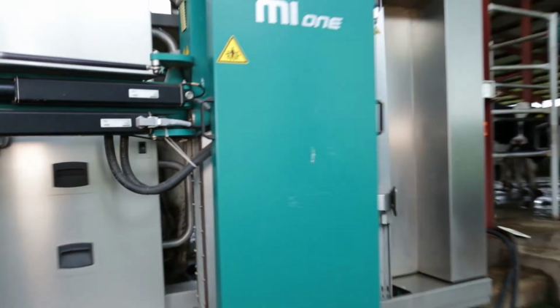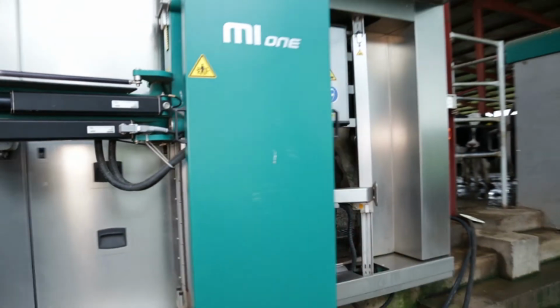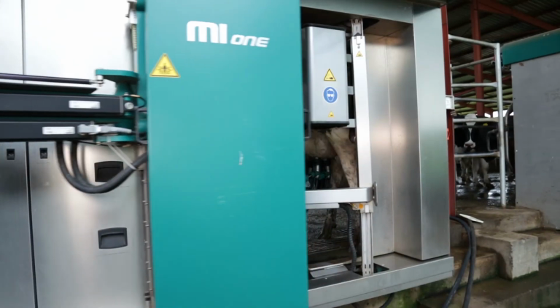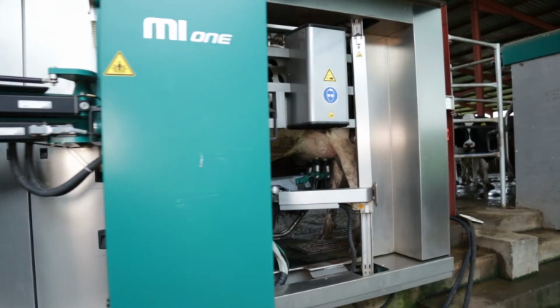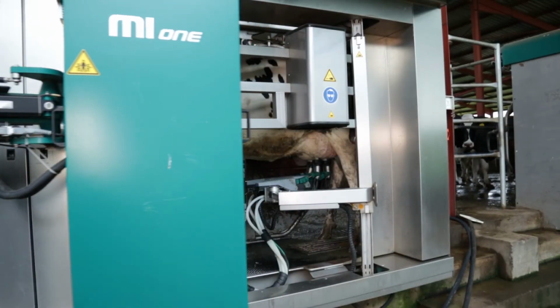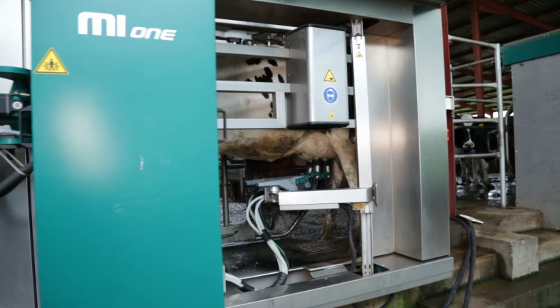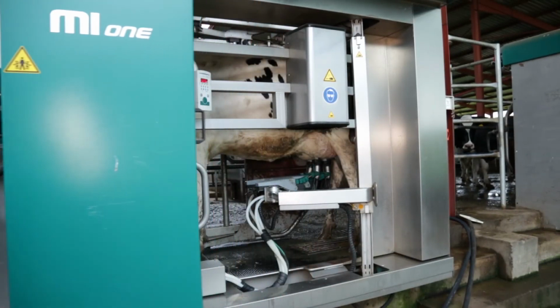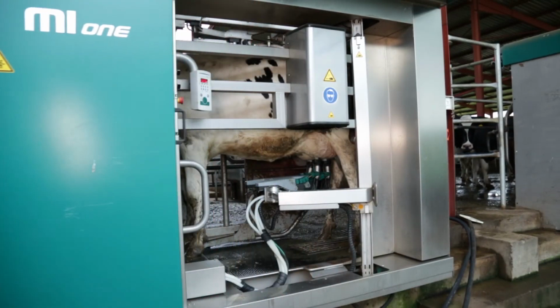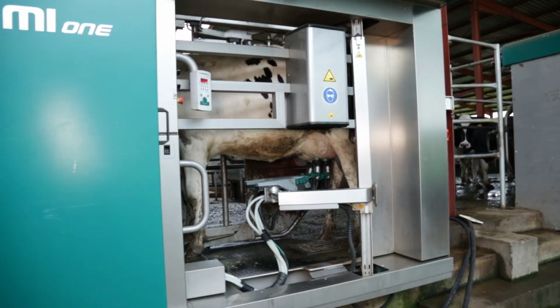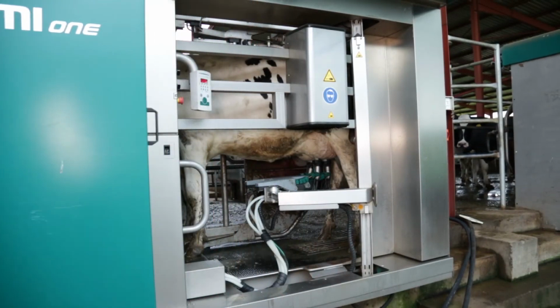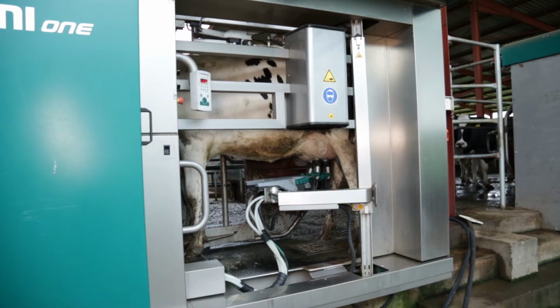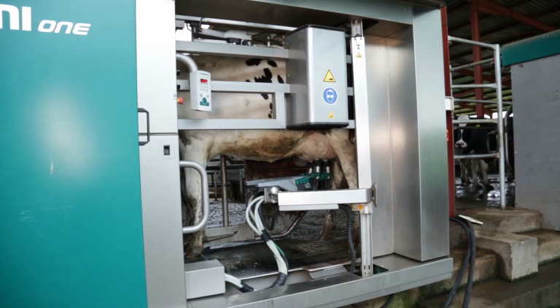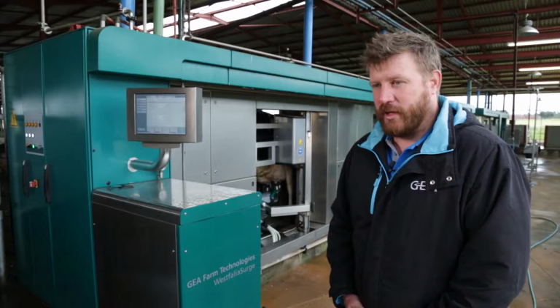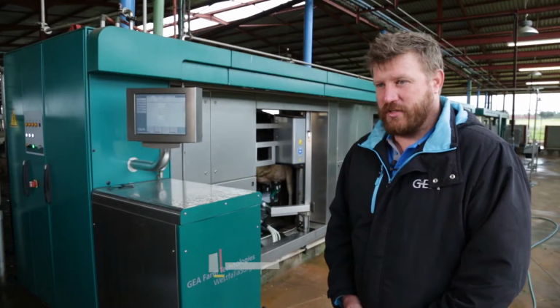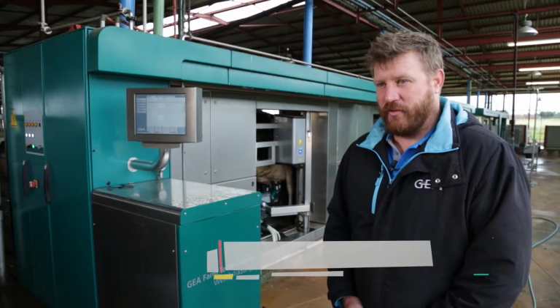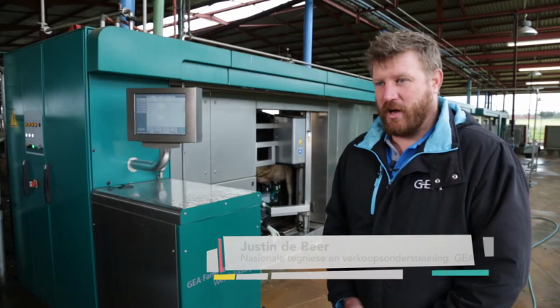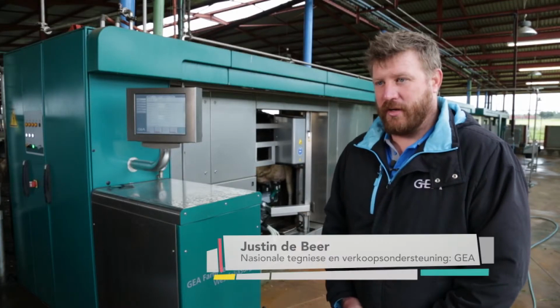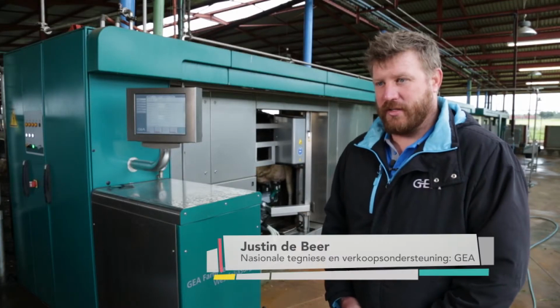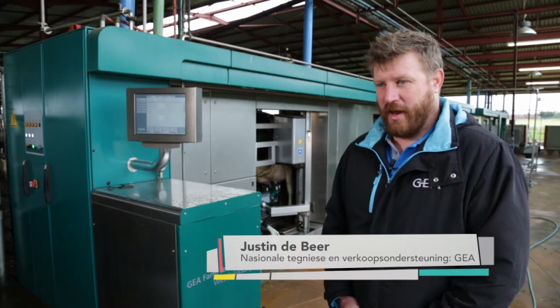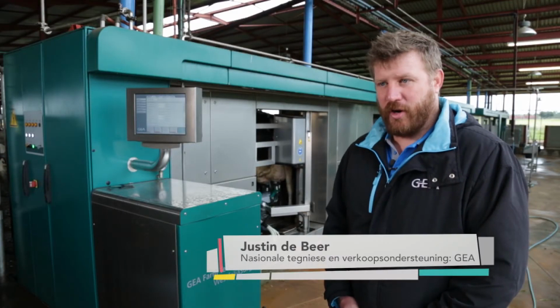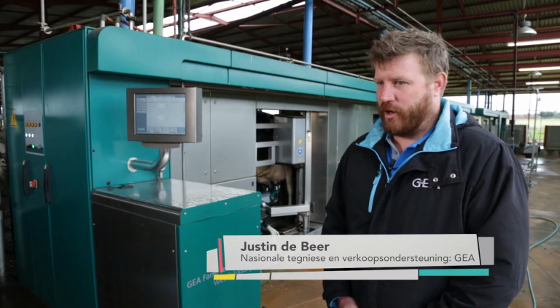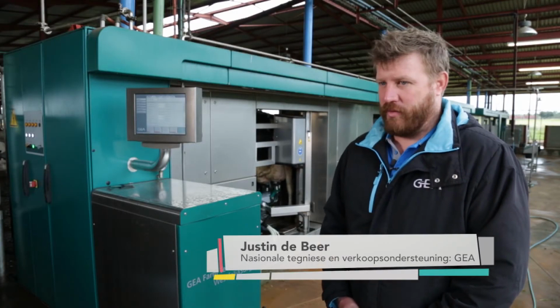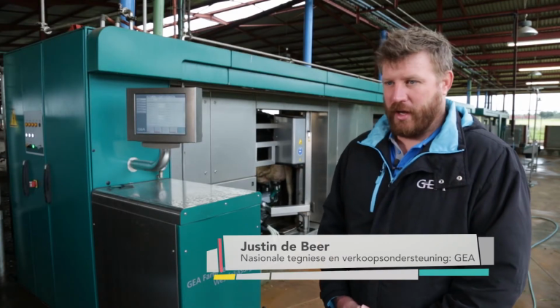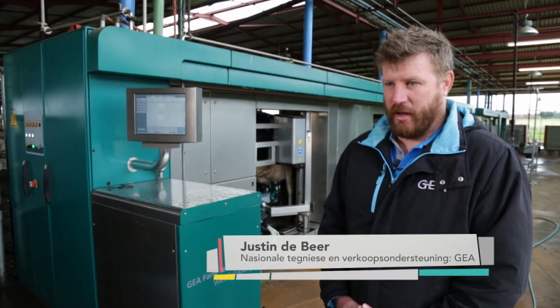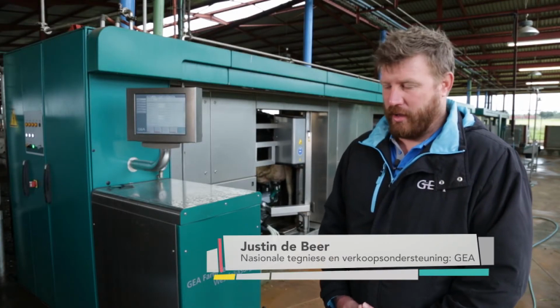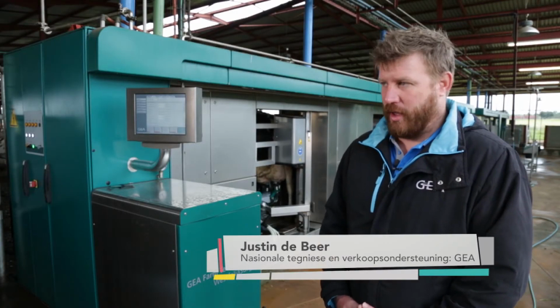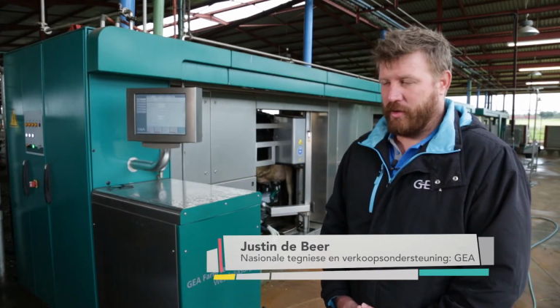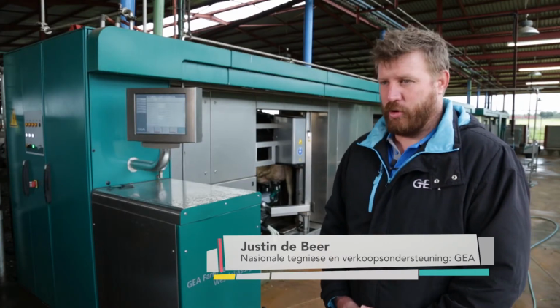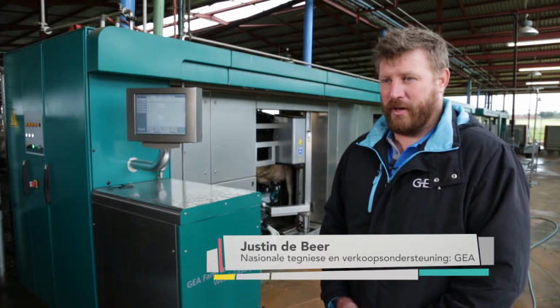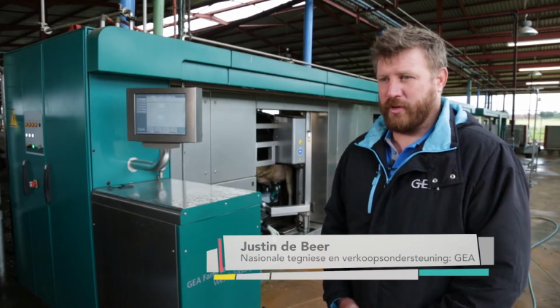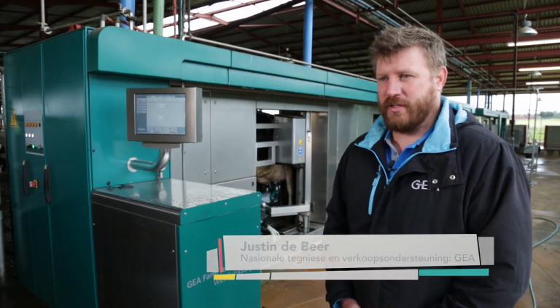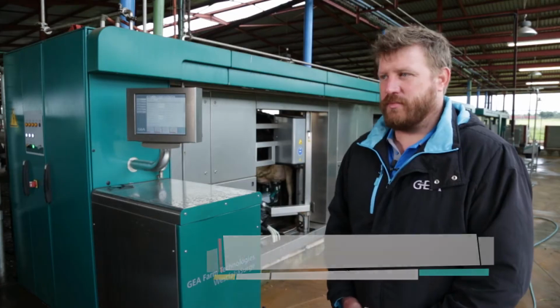This MI1 system is the first automatic milking system of its kind in South Africa. We don't have any other automatic milking systems.